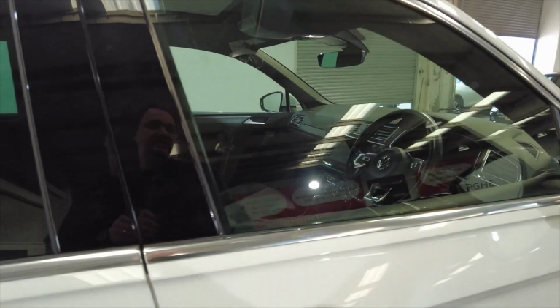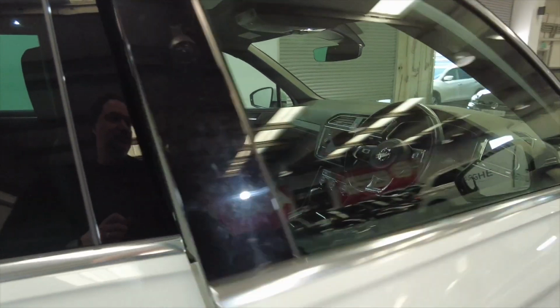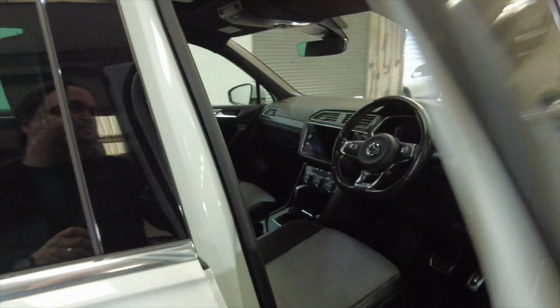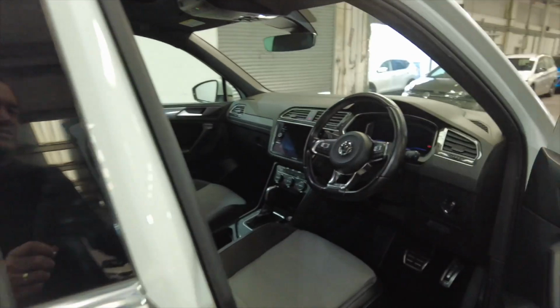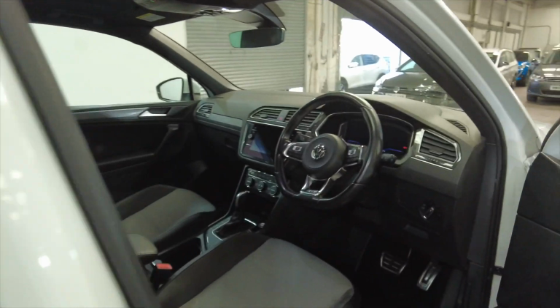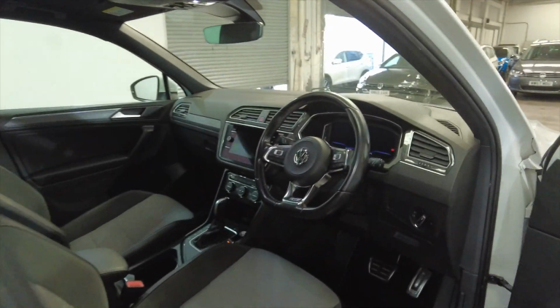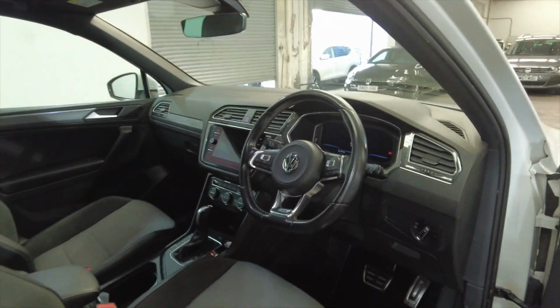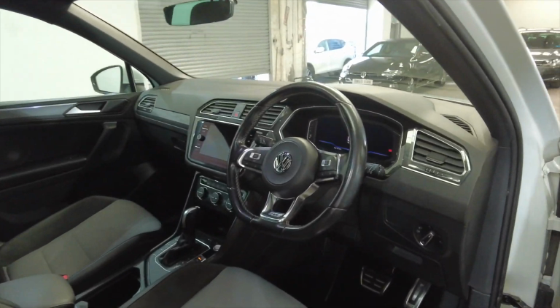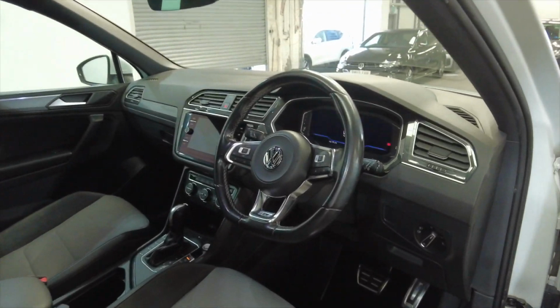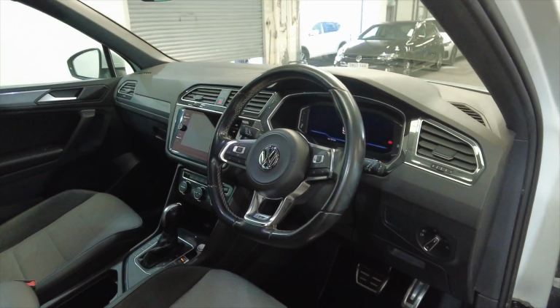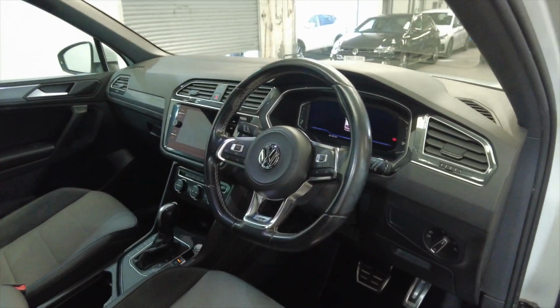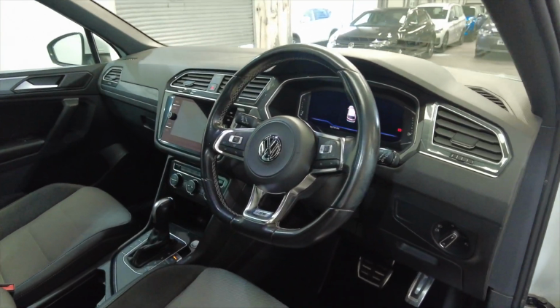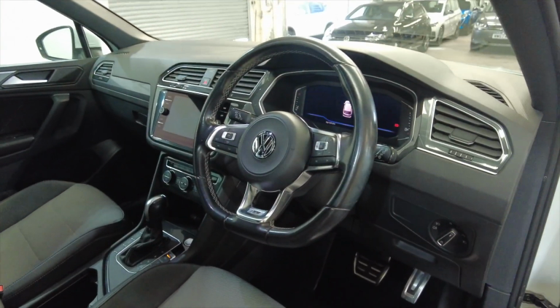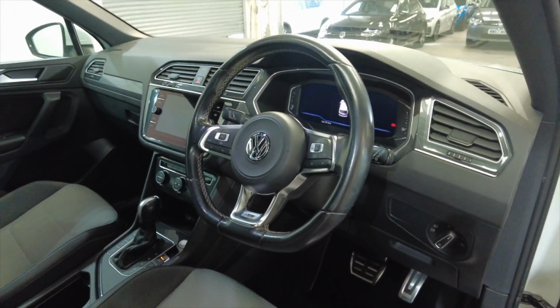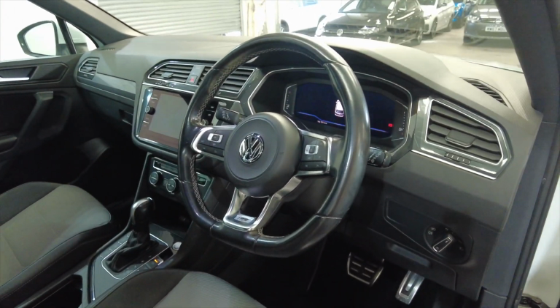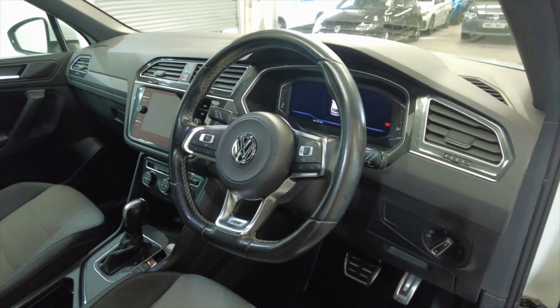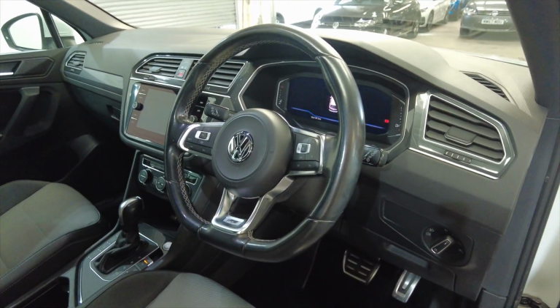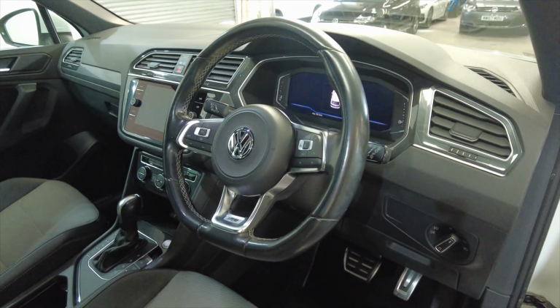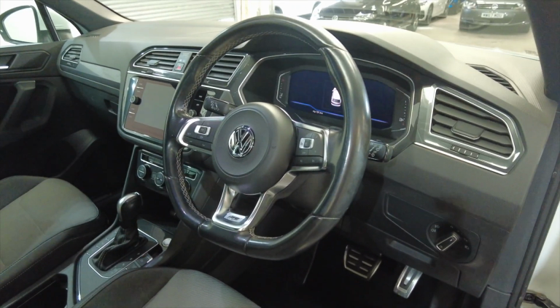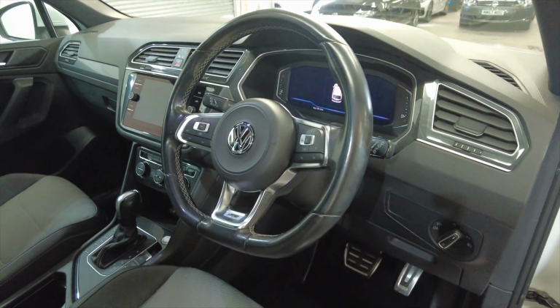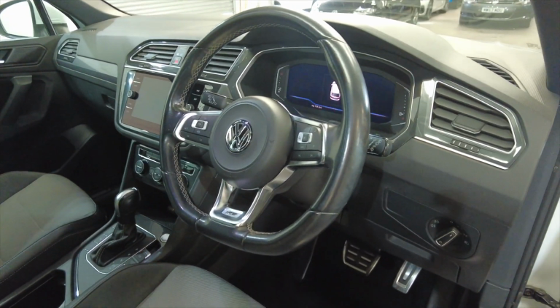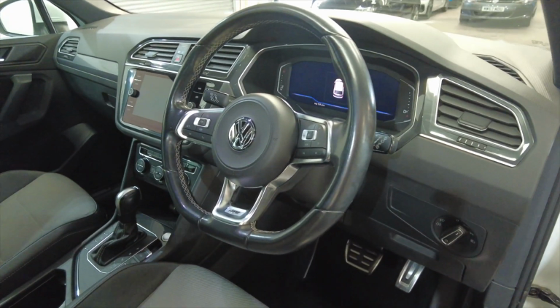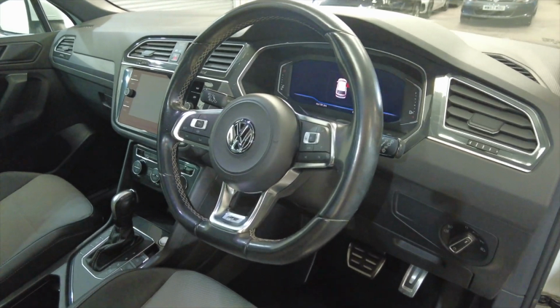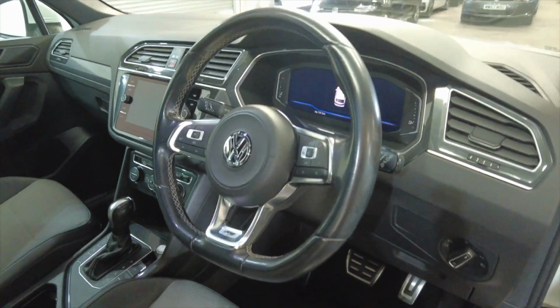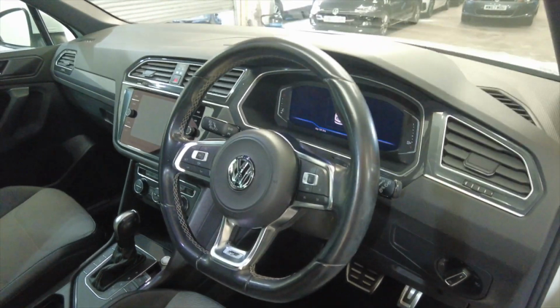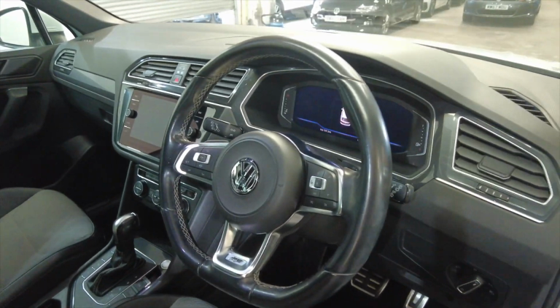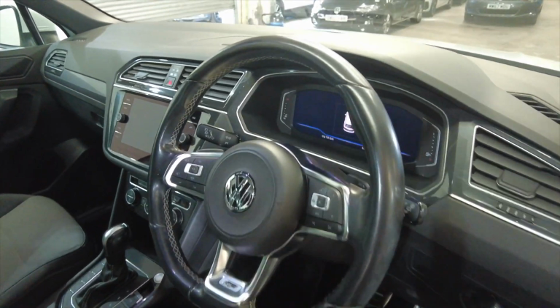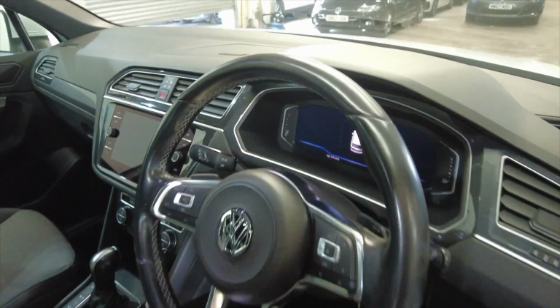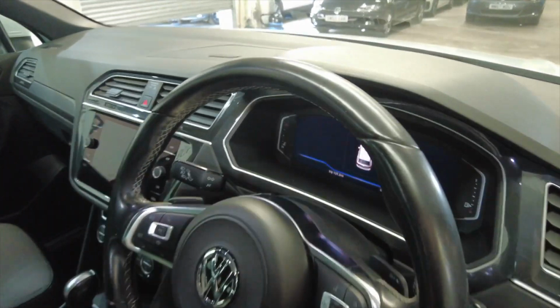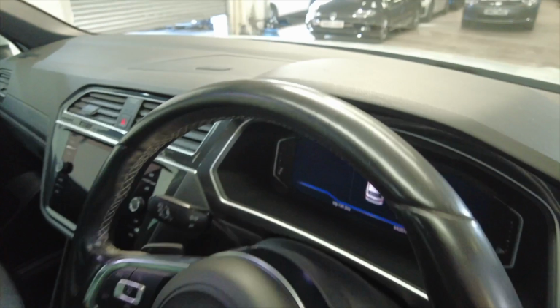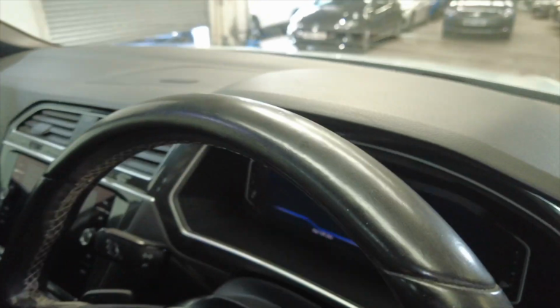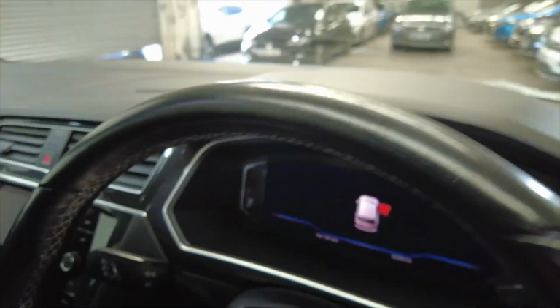Jump inside. You've got a multifunction steering wheel and this car has done 63,207 miles.